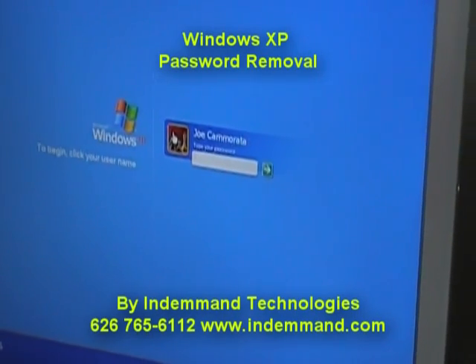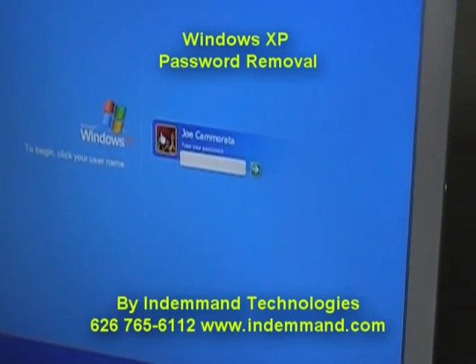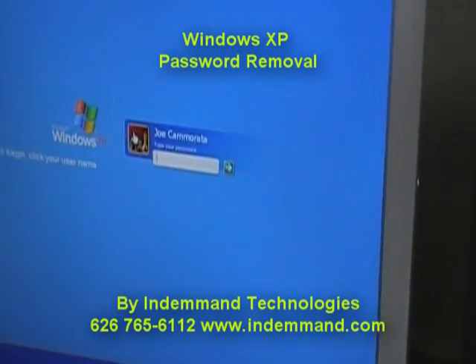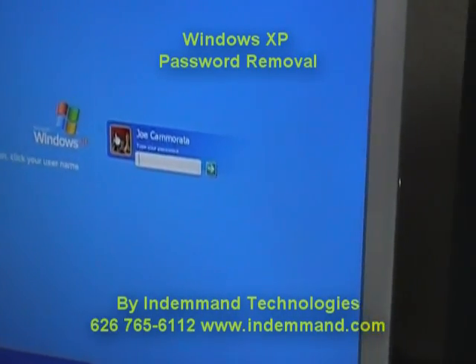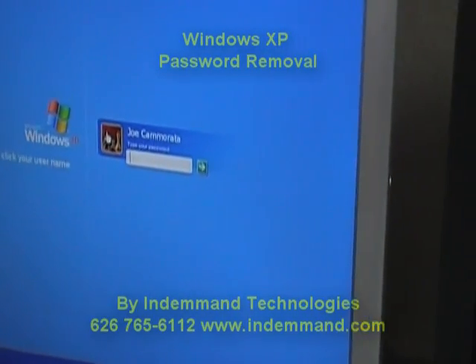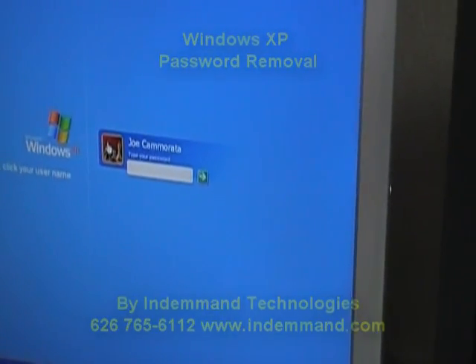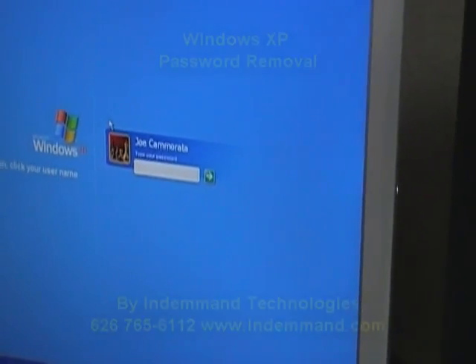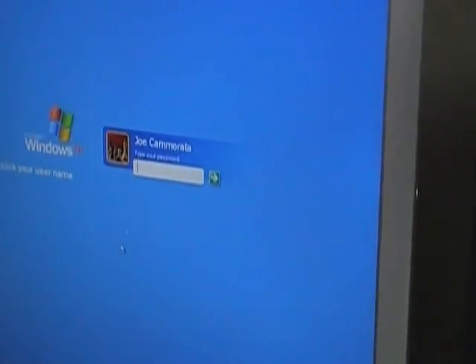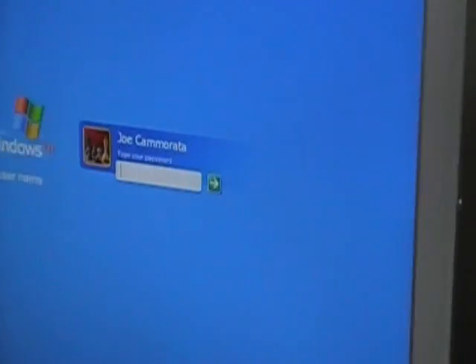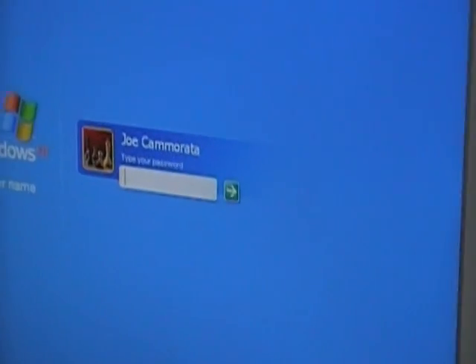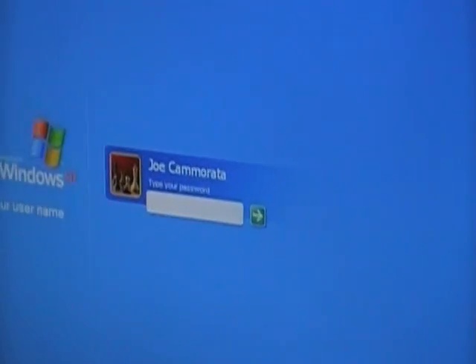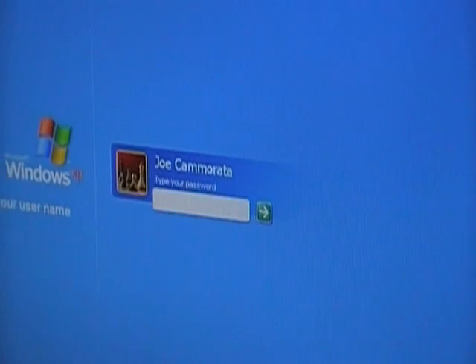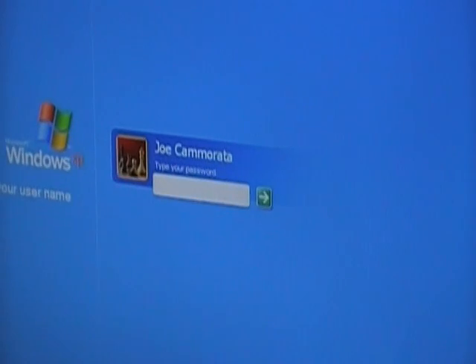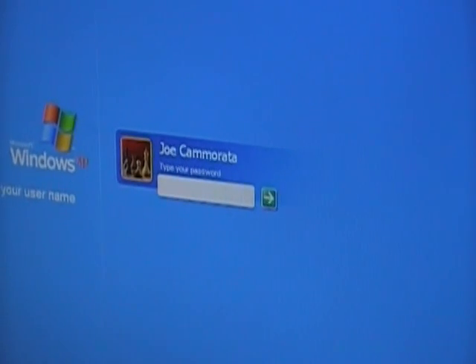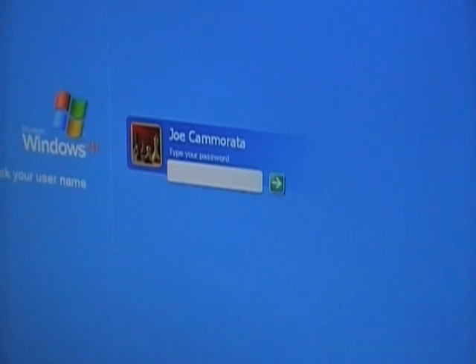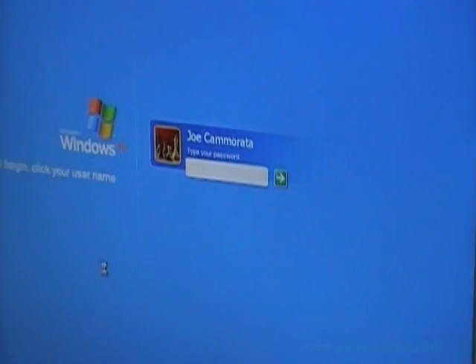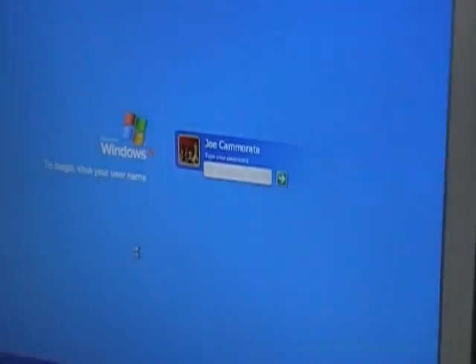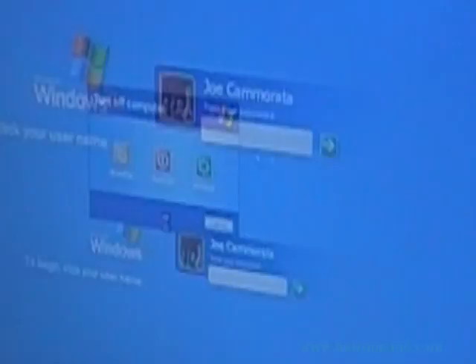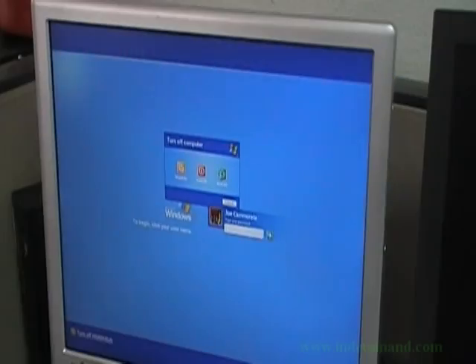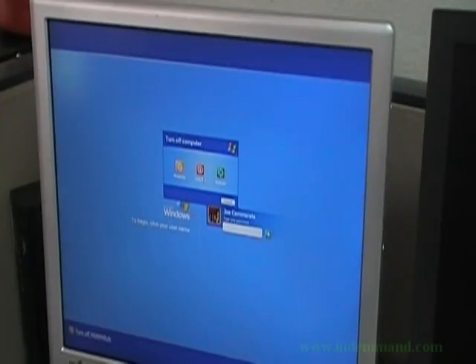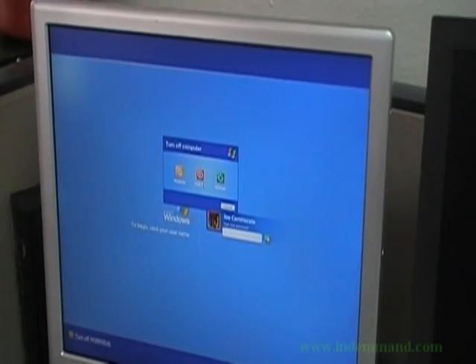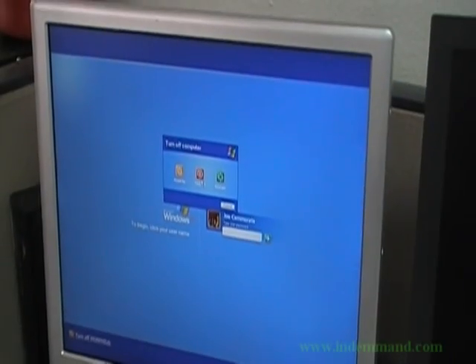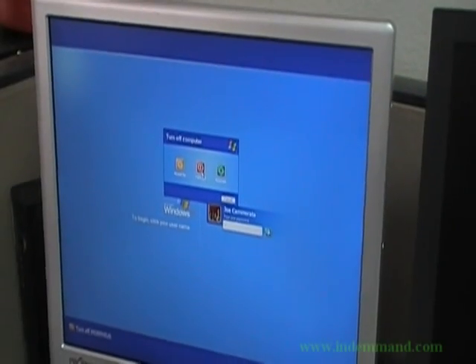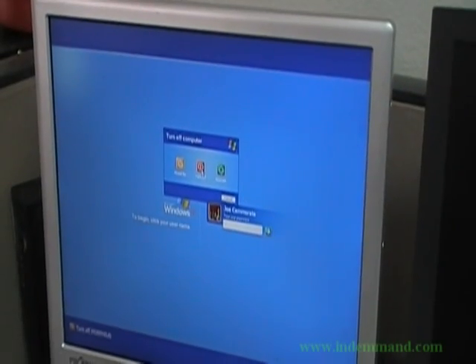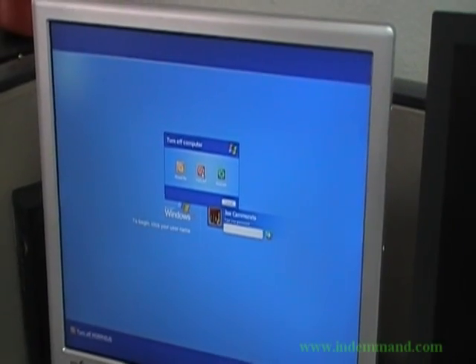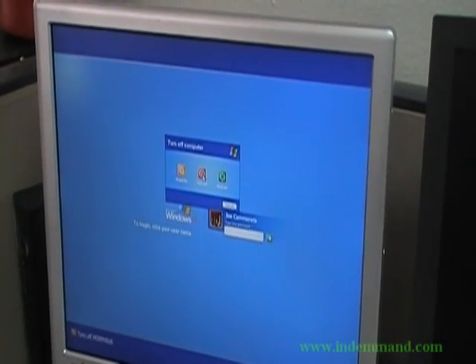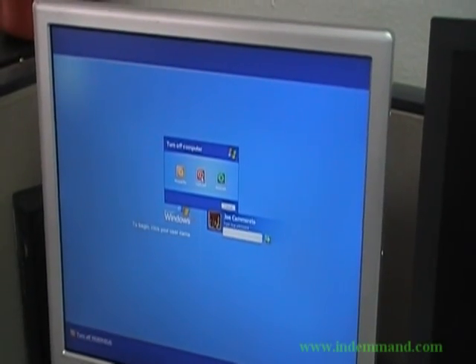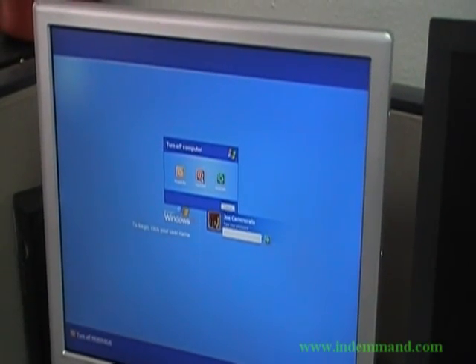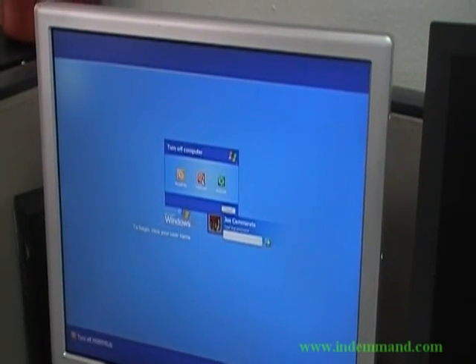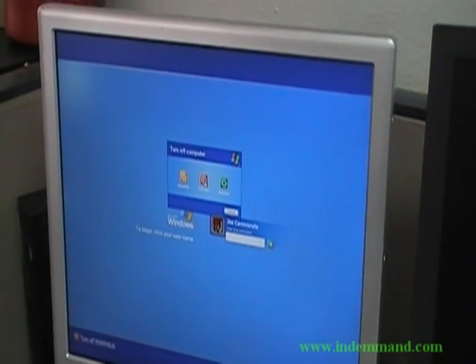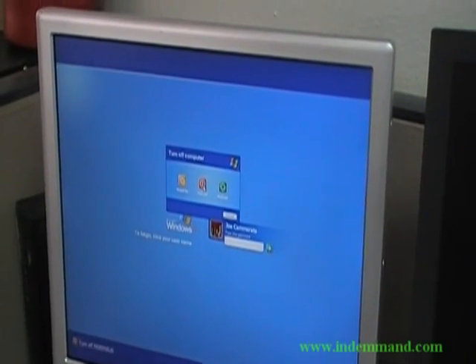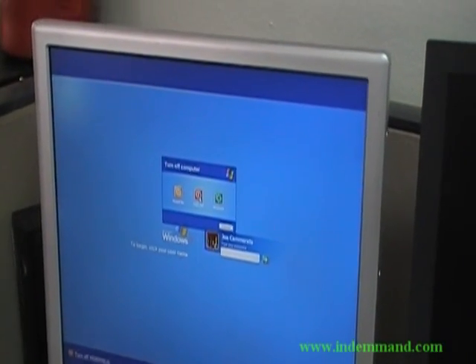So you have a password here — you need to shut the computer down. Okay, so I shut the computer down.